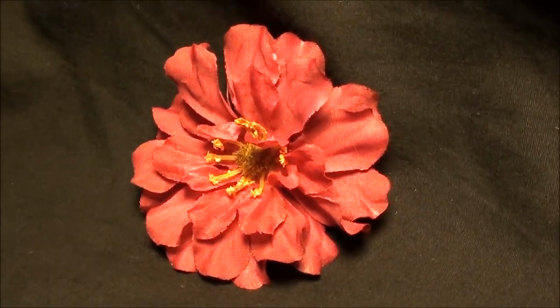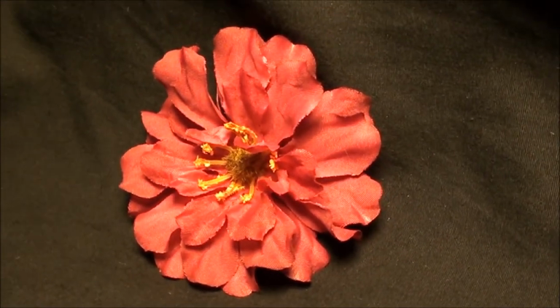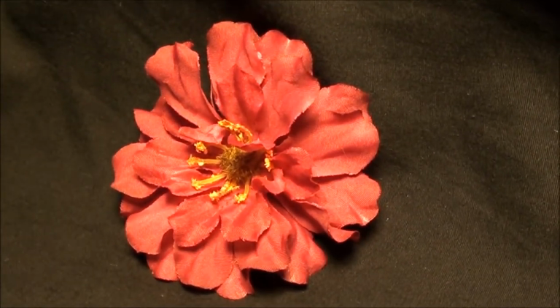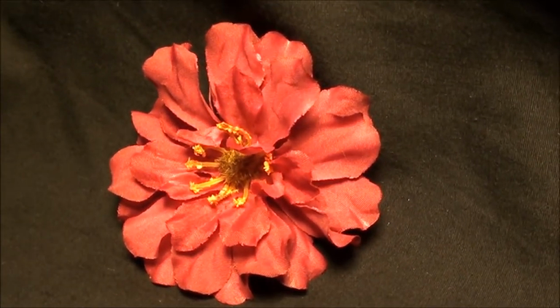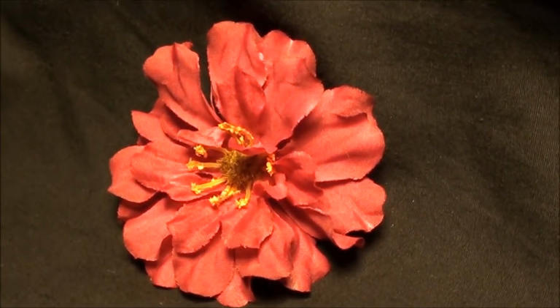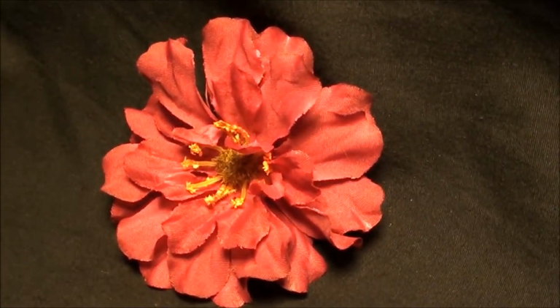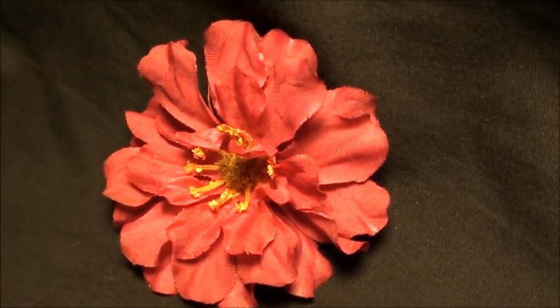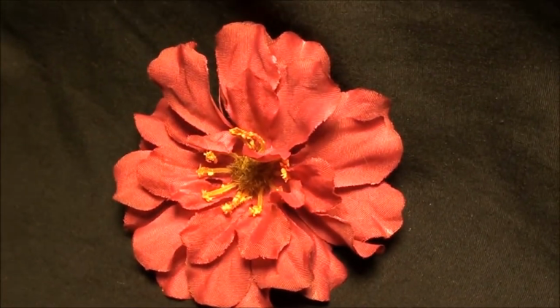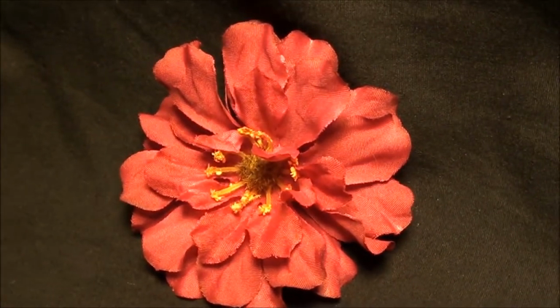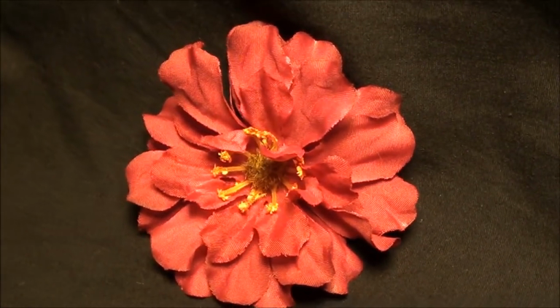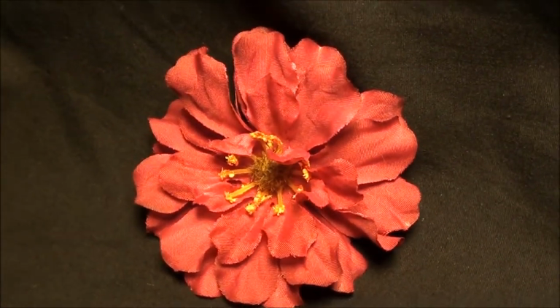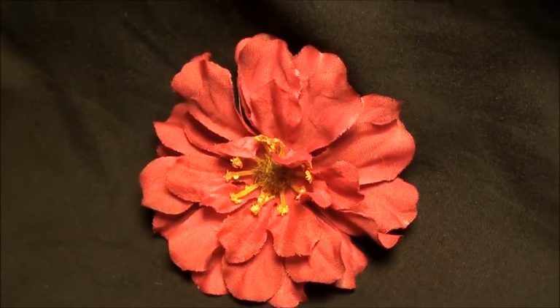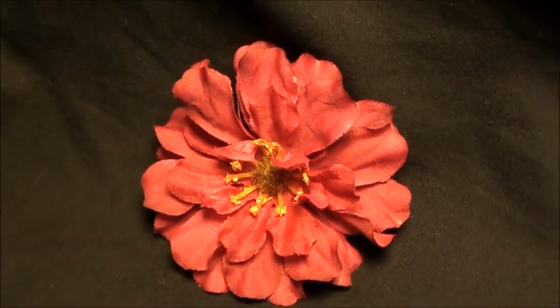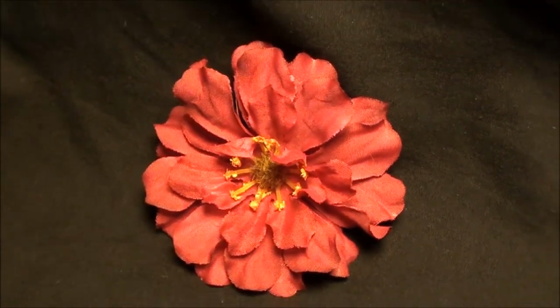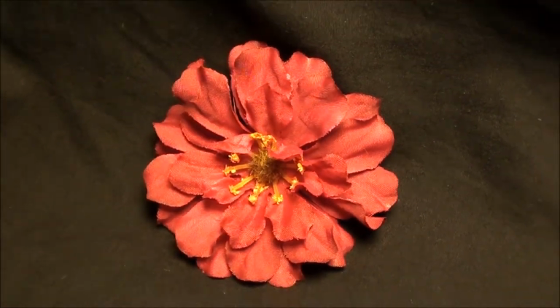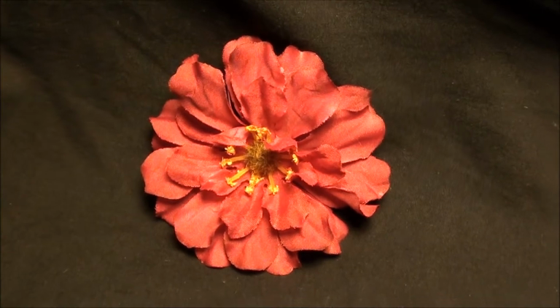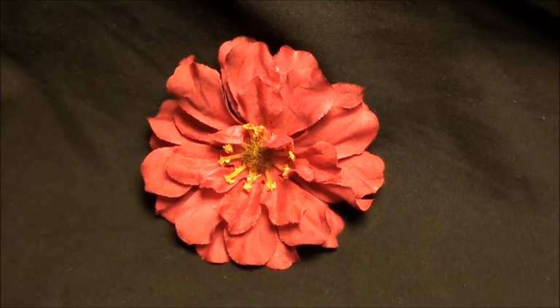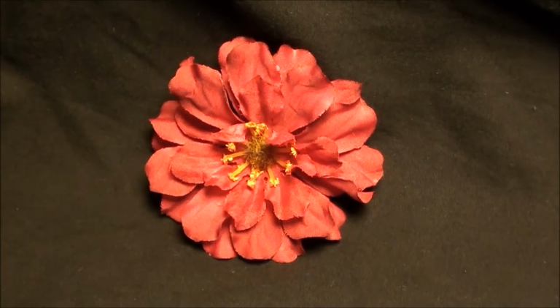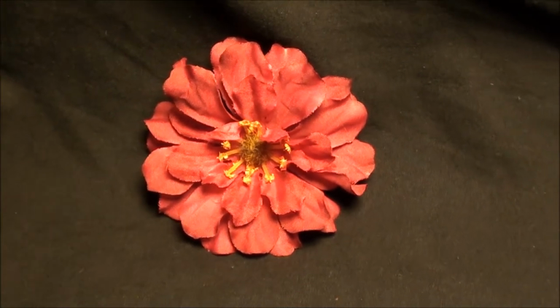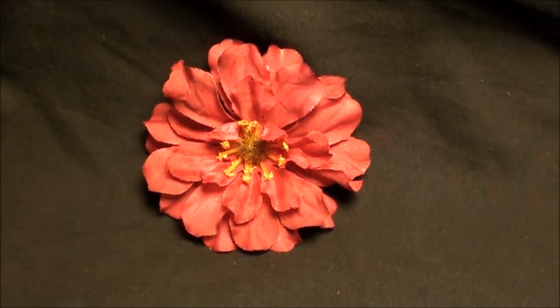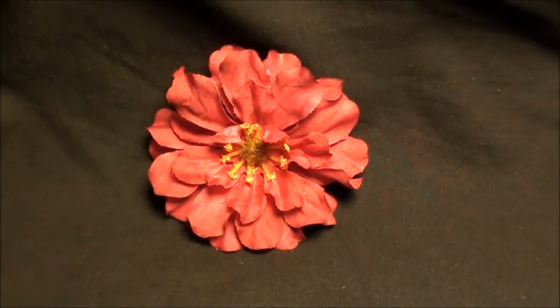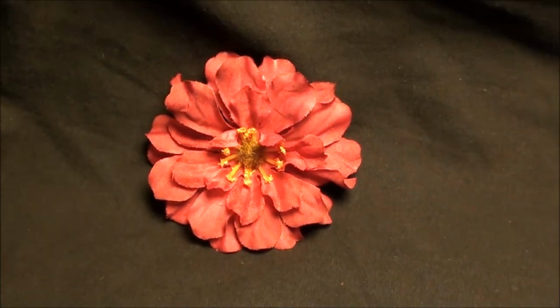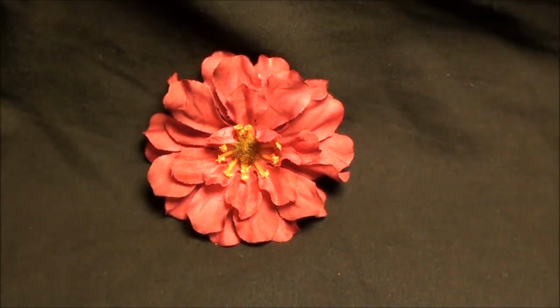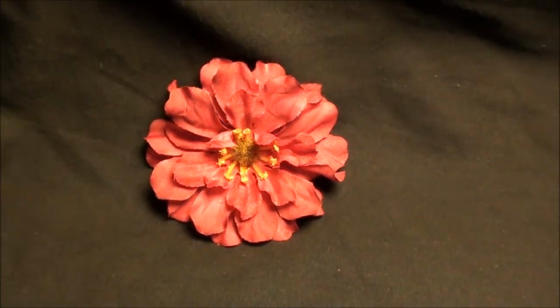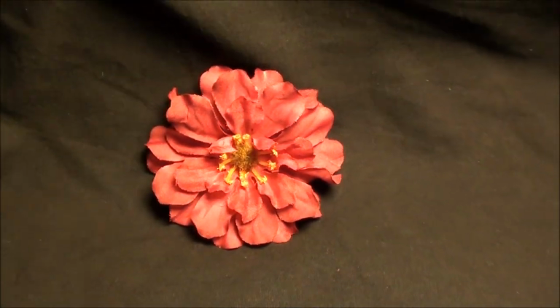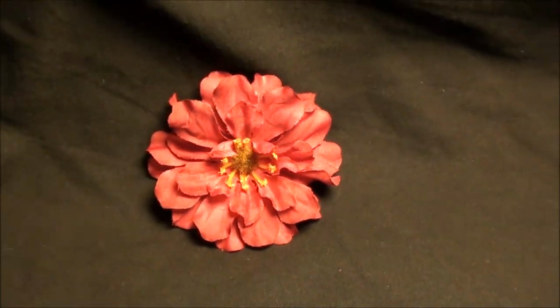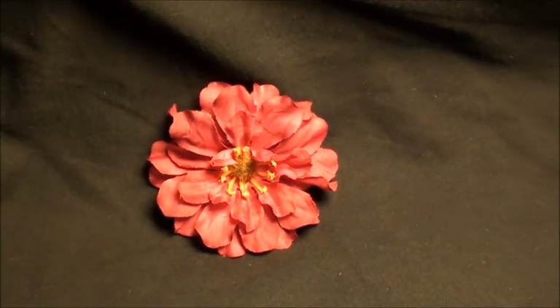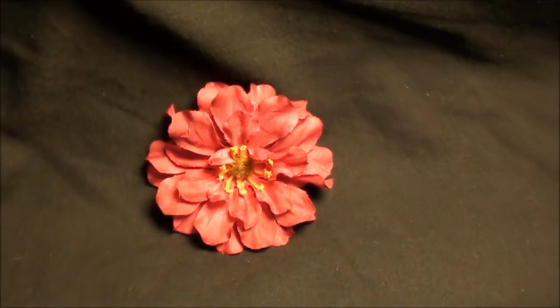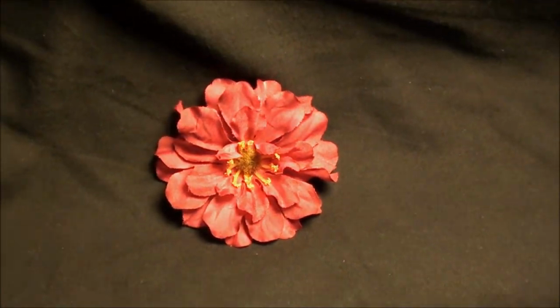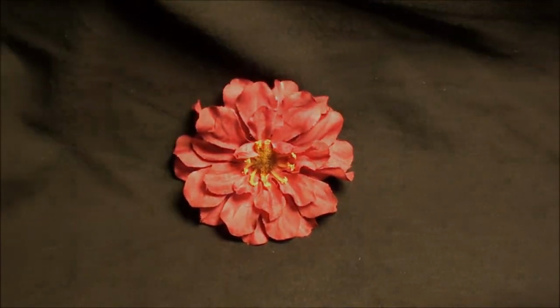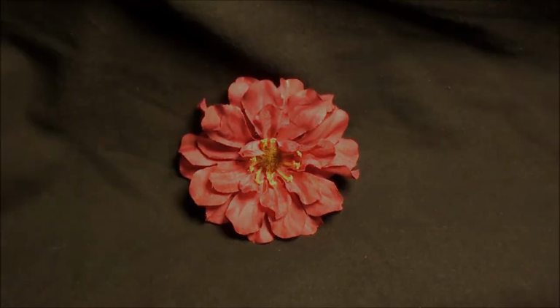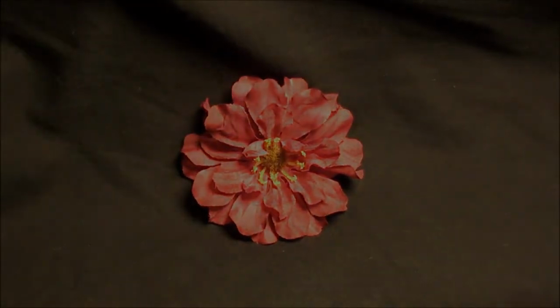If you want to see more like this, check it out on my website flowersbytea.com under unique and unusual. See you next time.